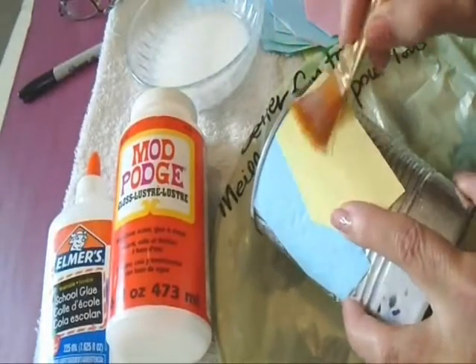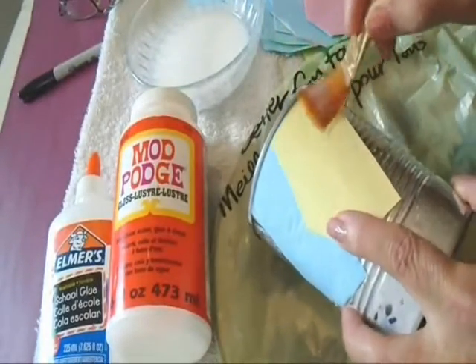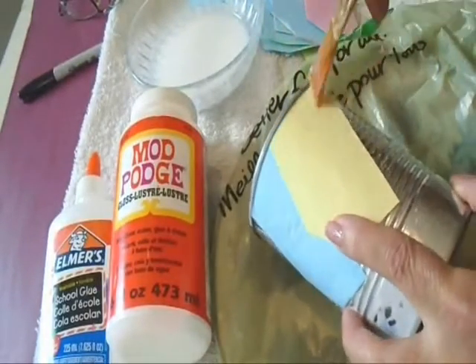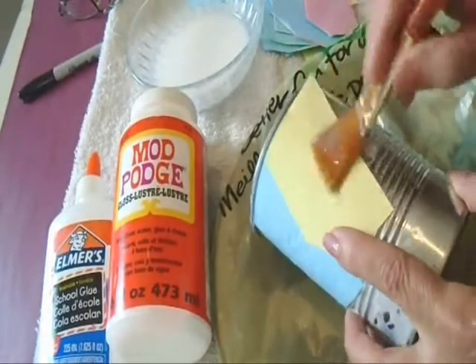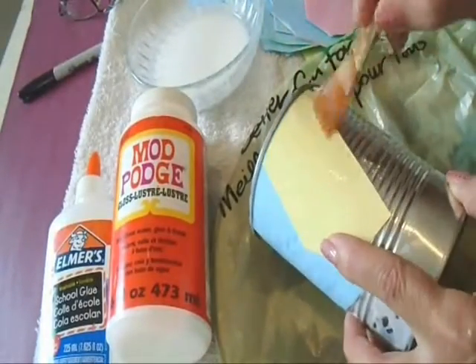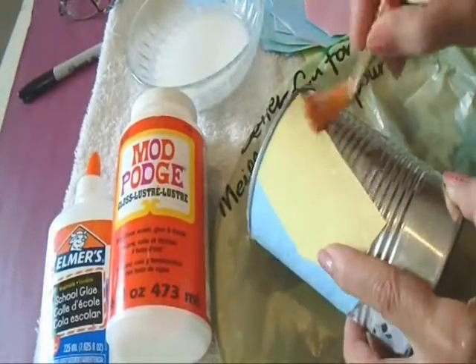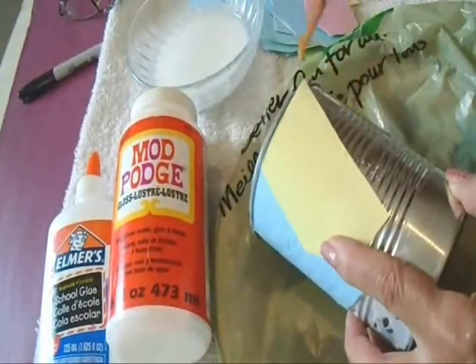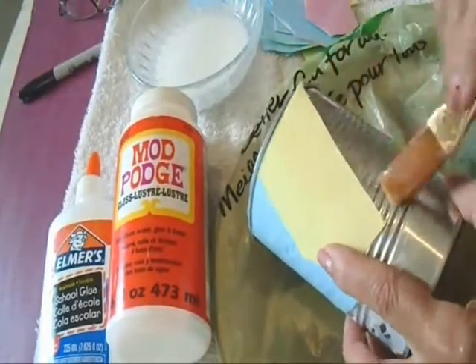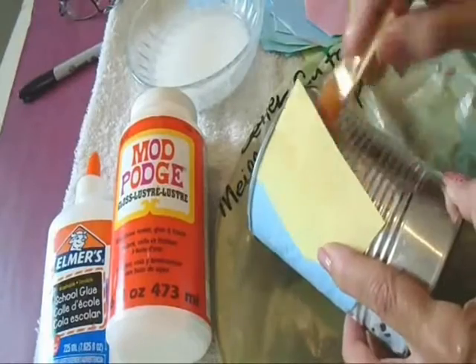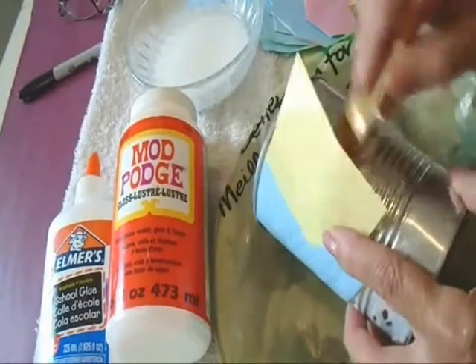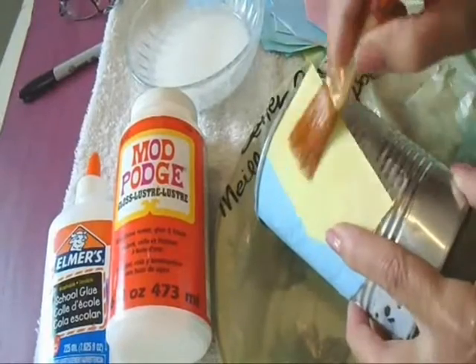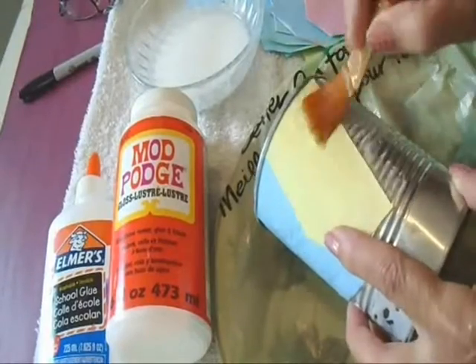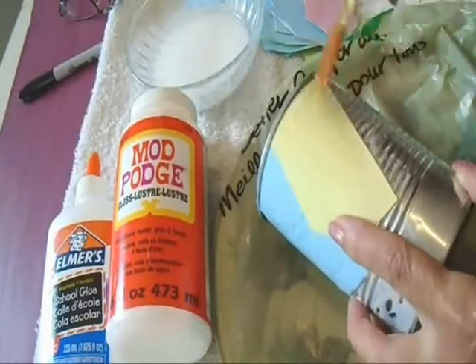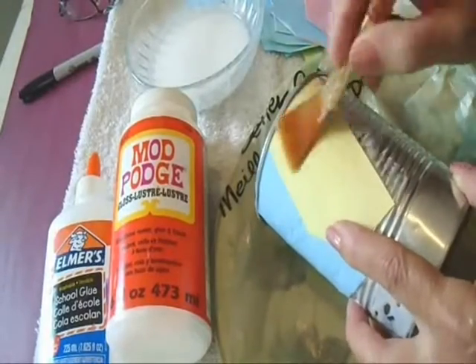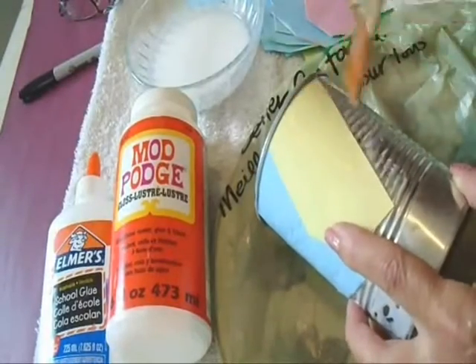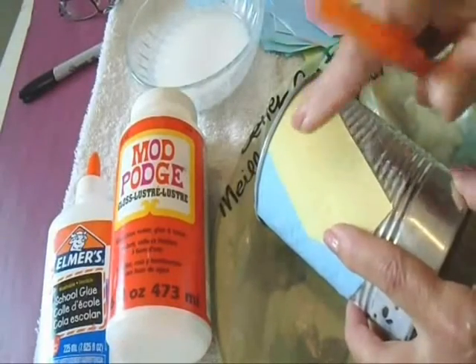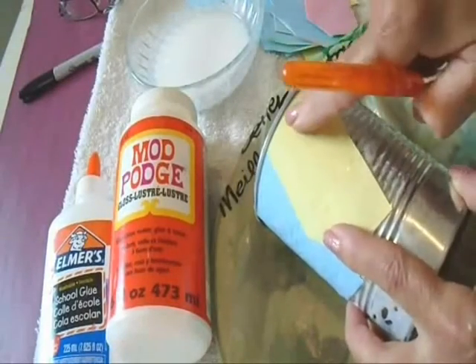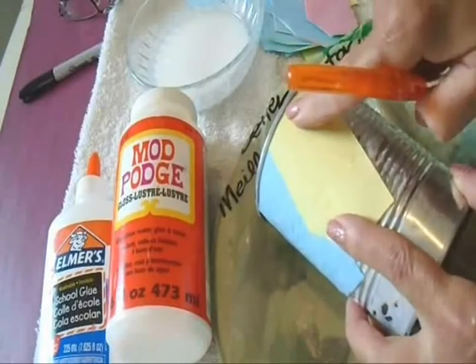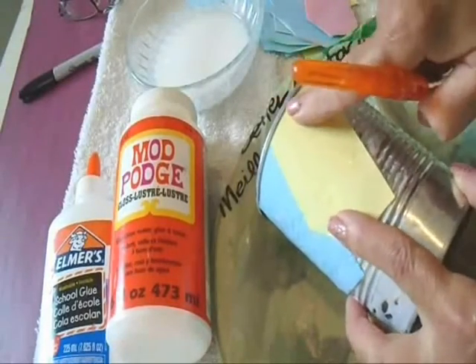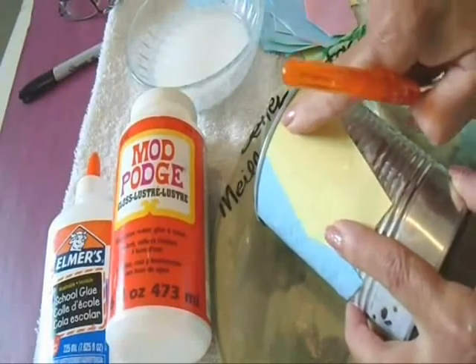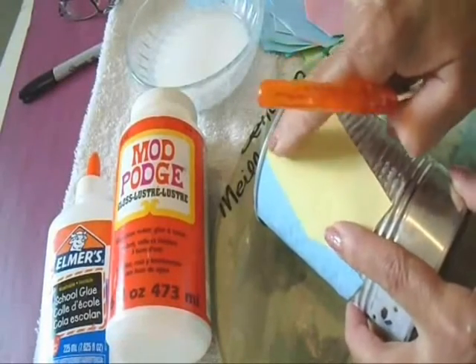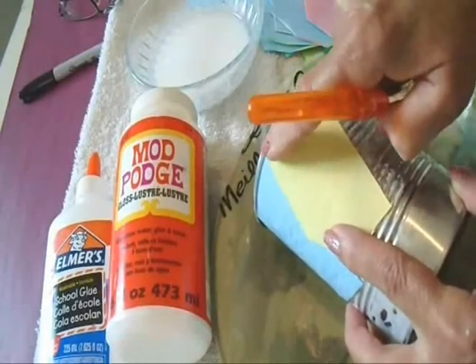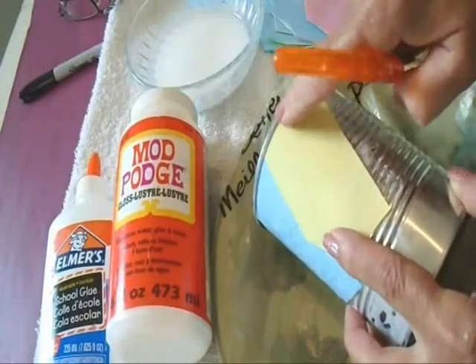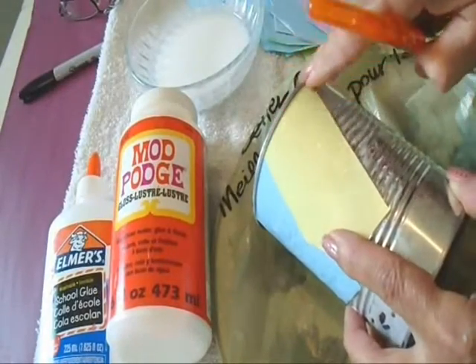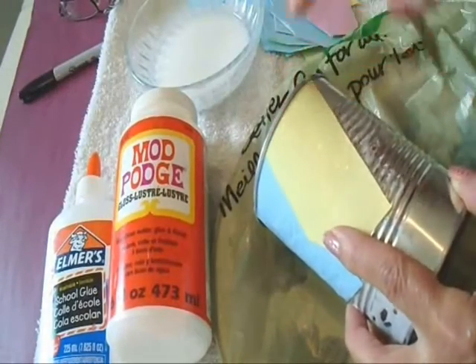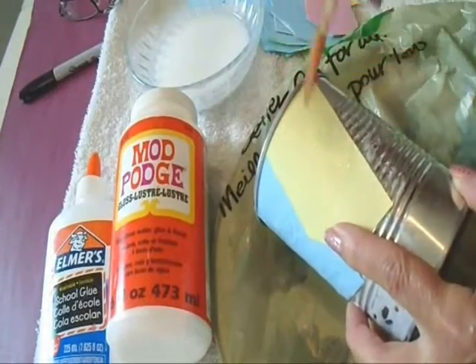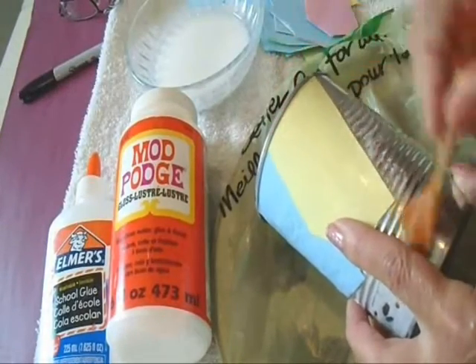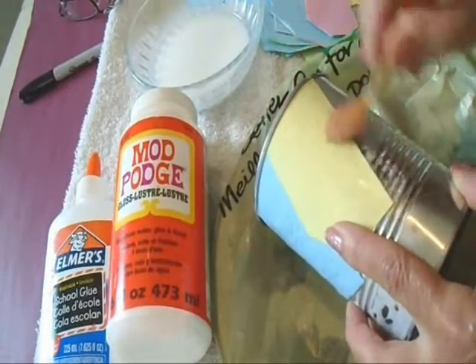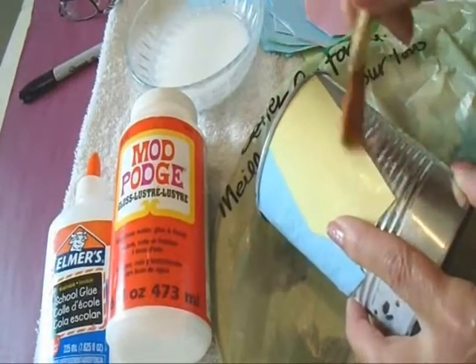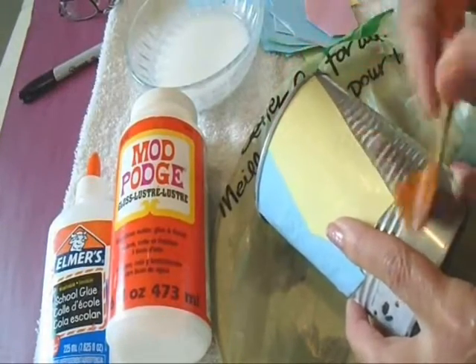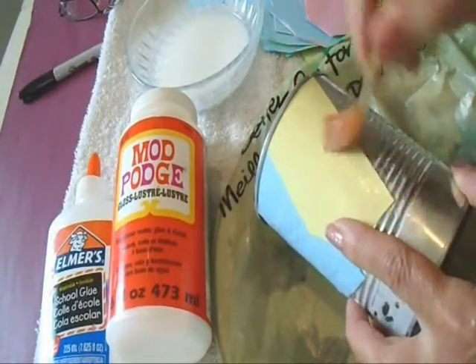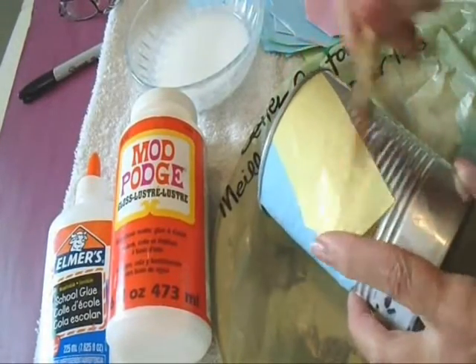I'm just going to try and stay close to the top here so that I have to keep that little ridge.